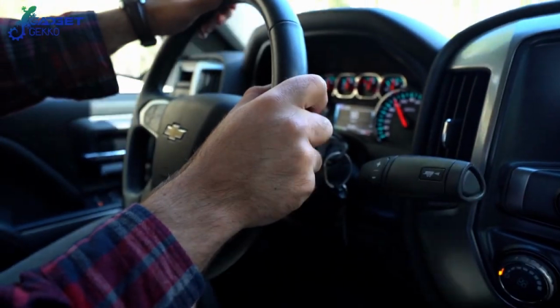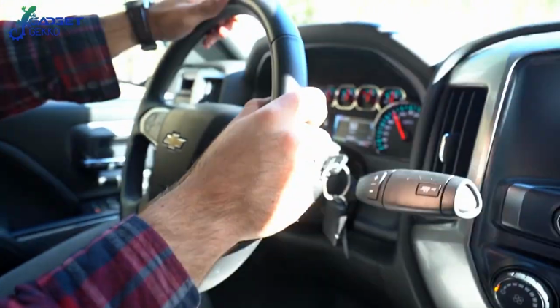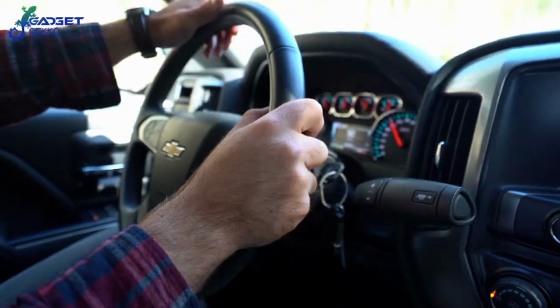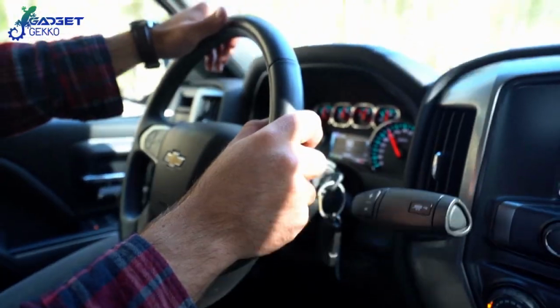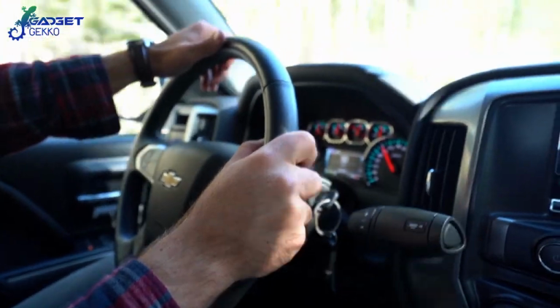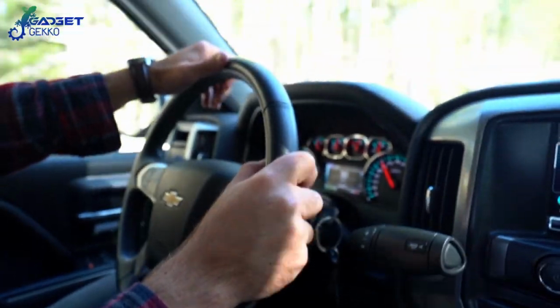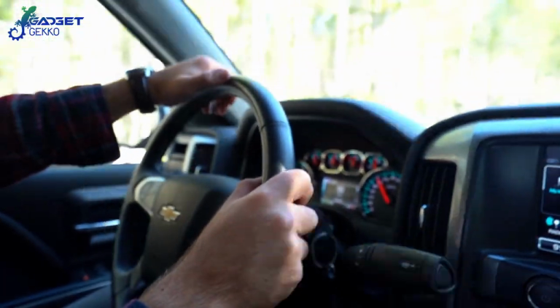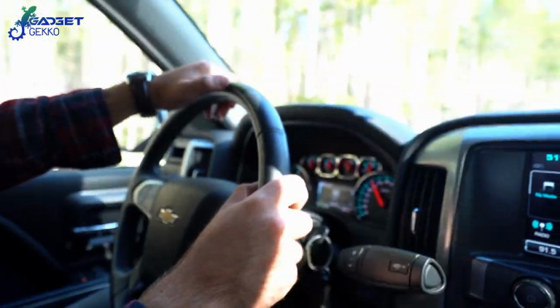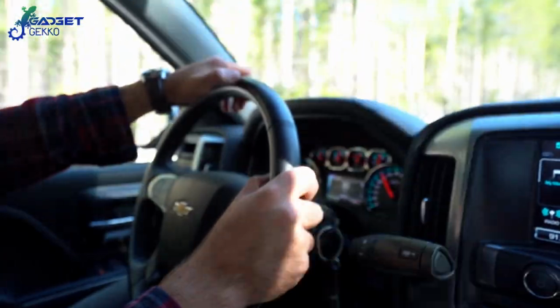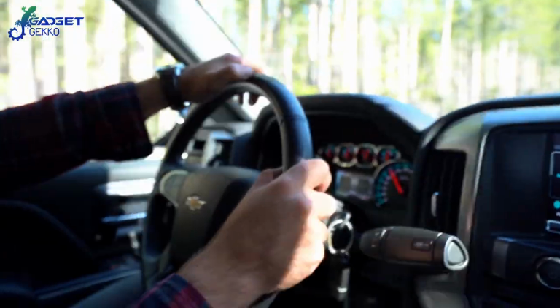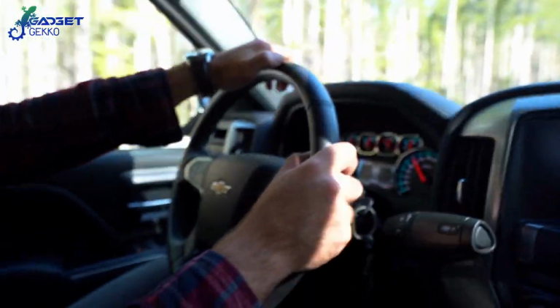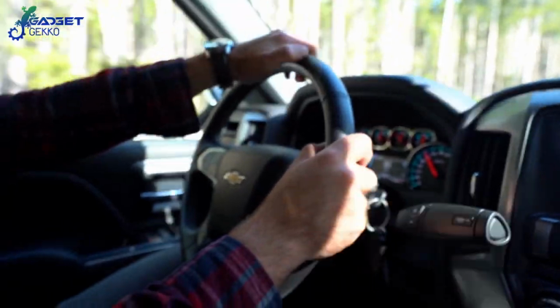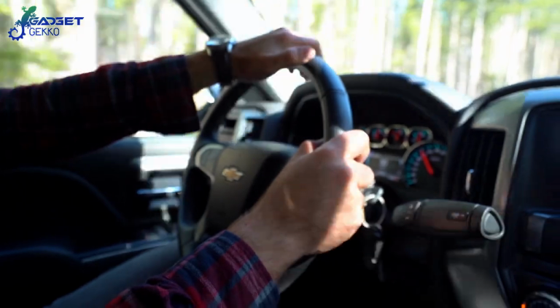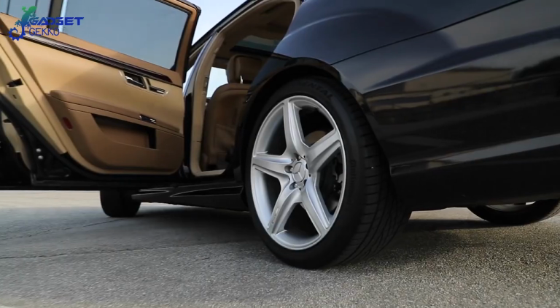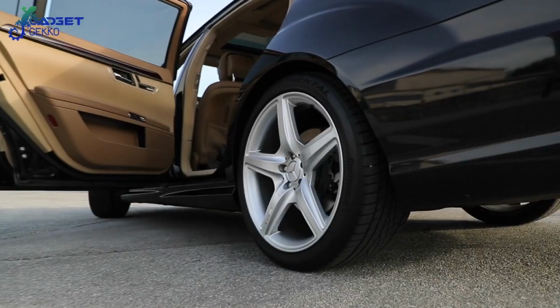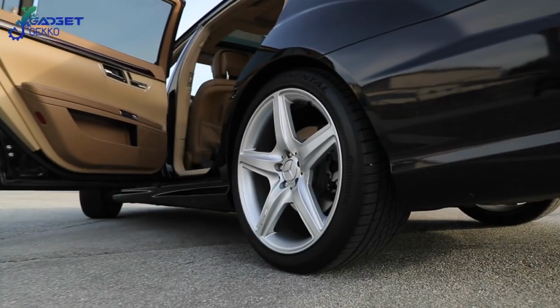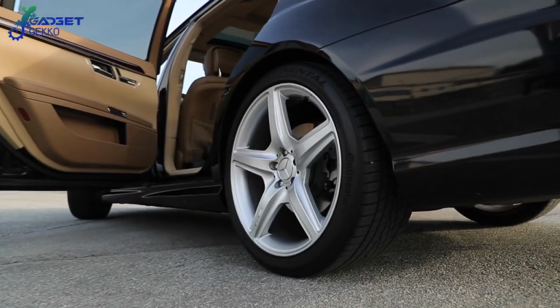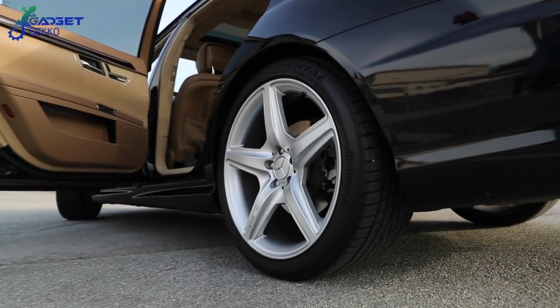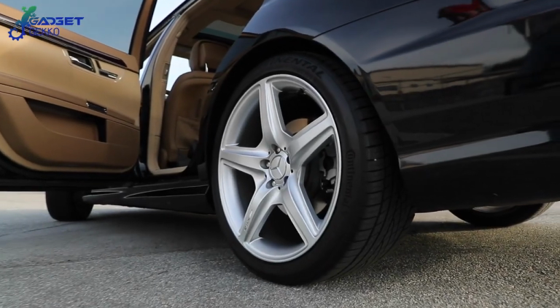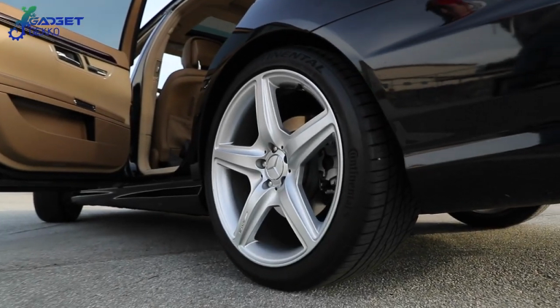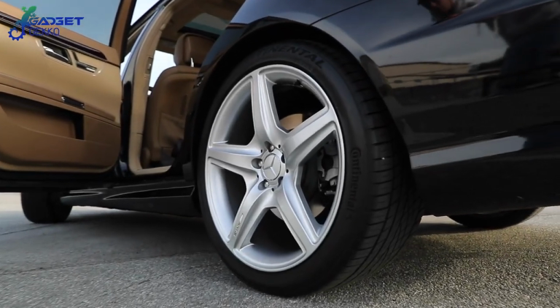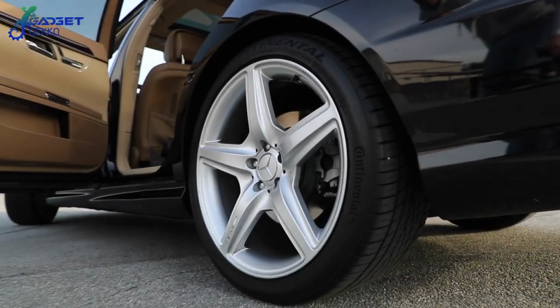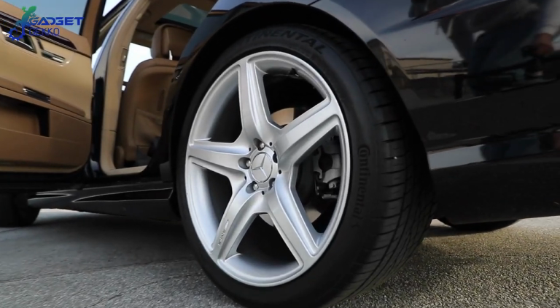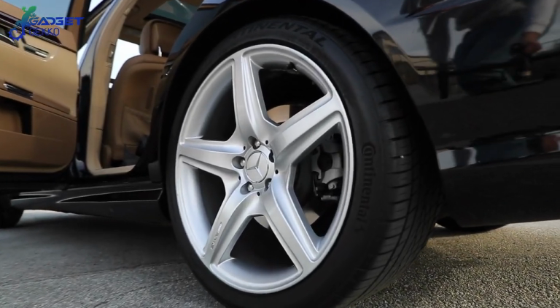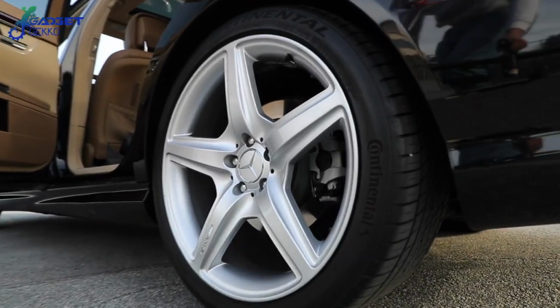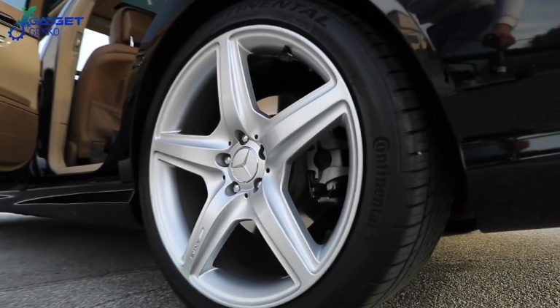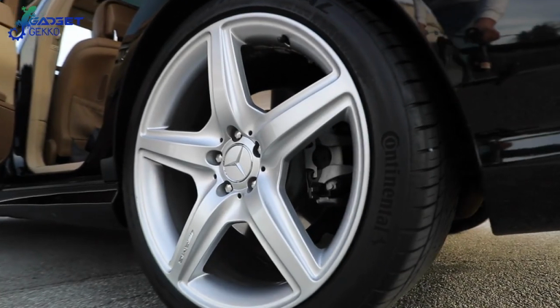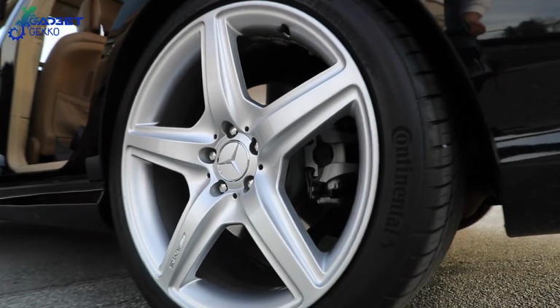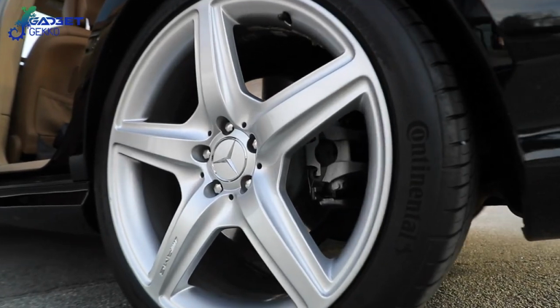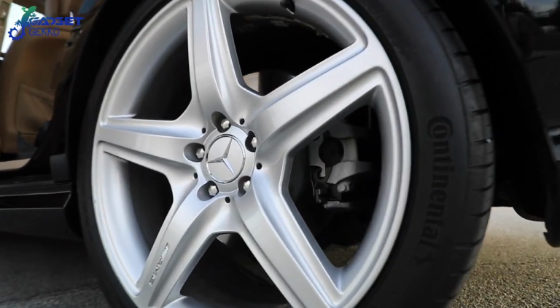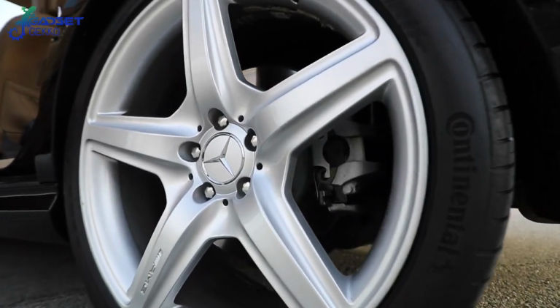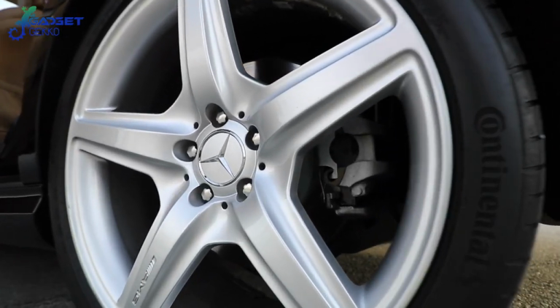Now that the air in your car is healthy again, what about the air in the tires? Well, this next gadget on our list has that covered too.